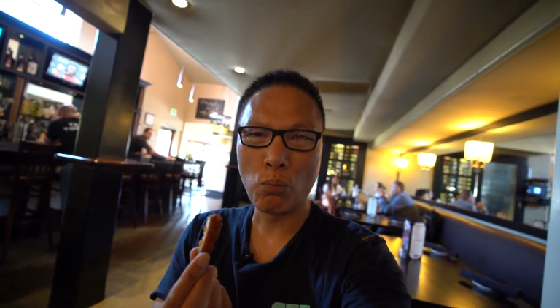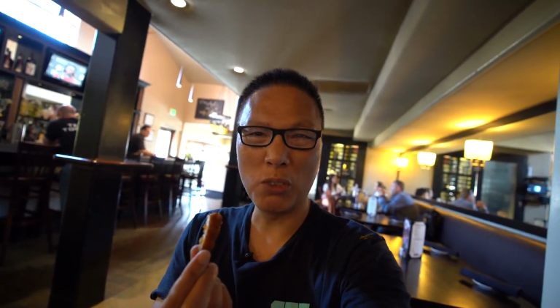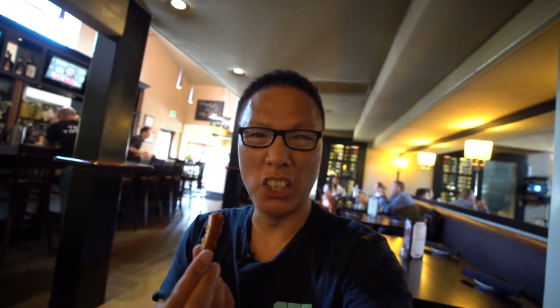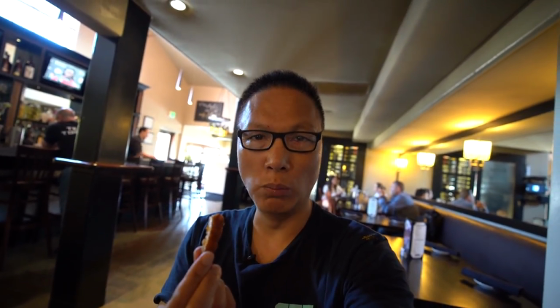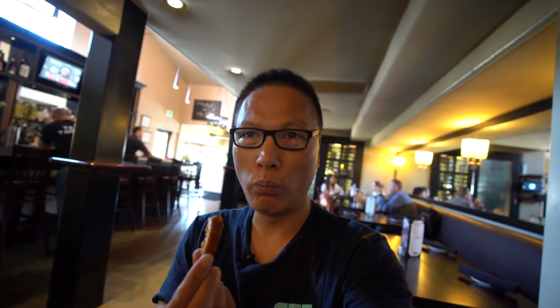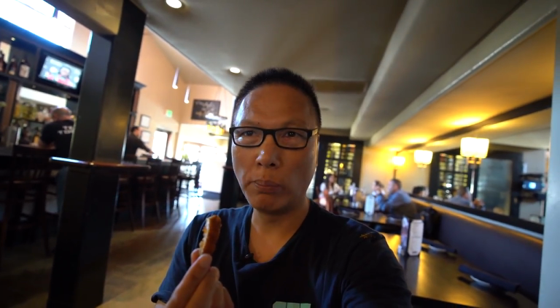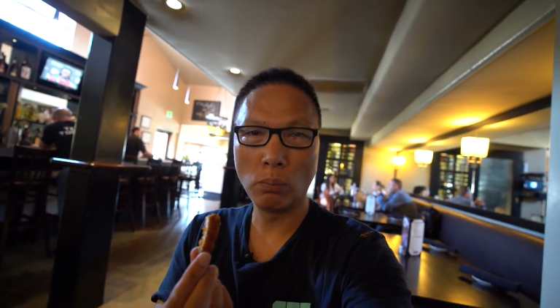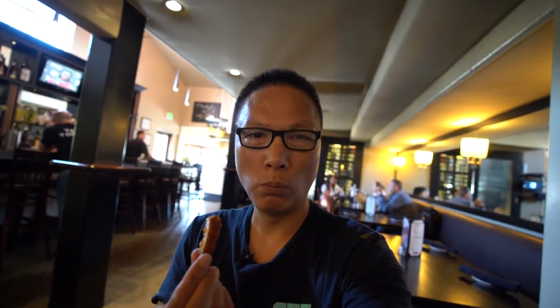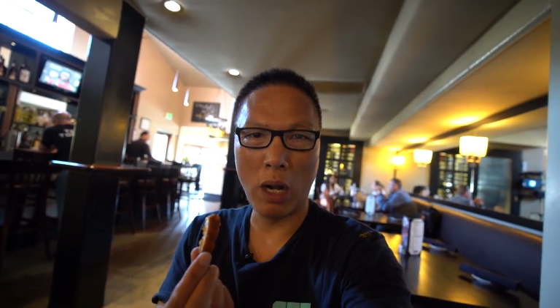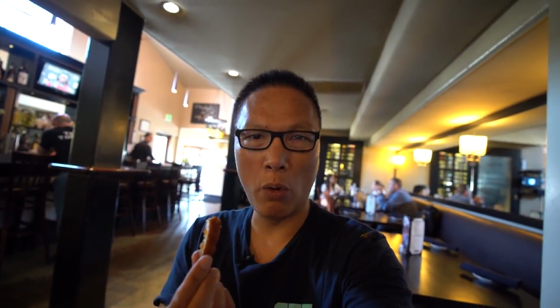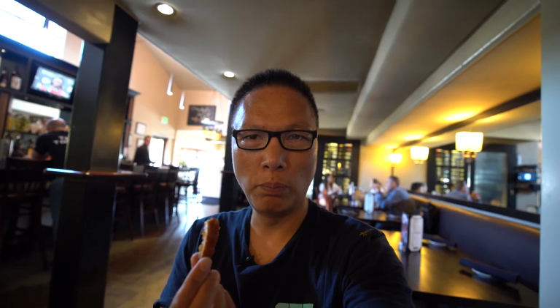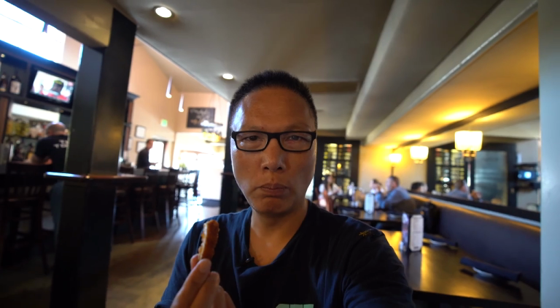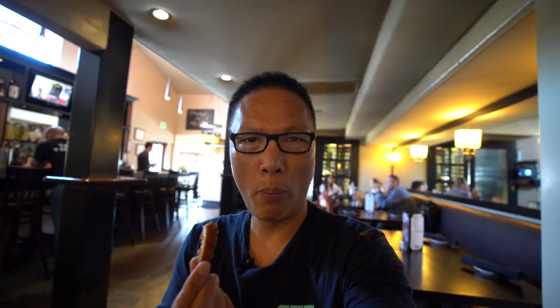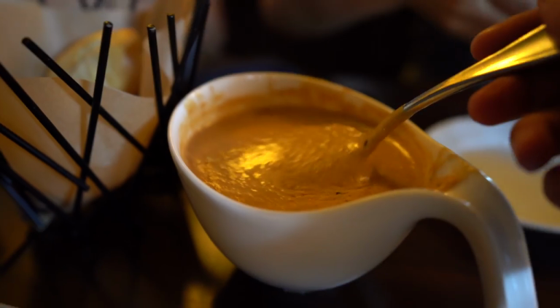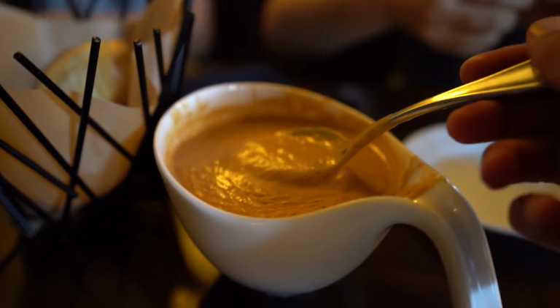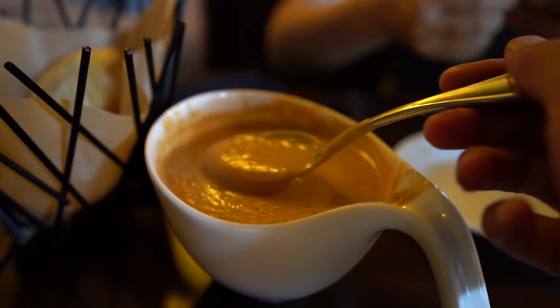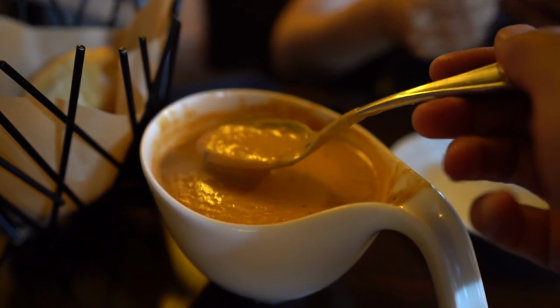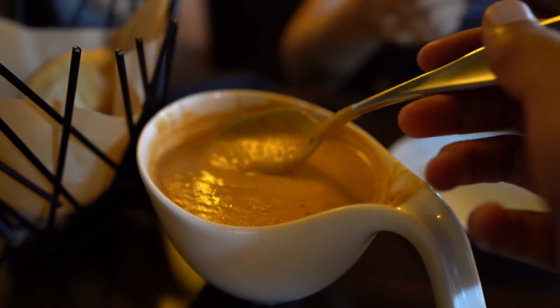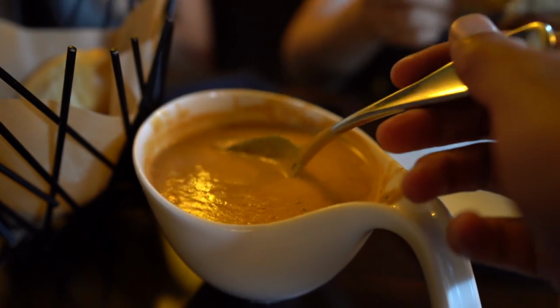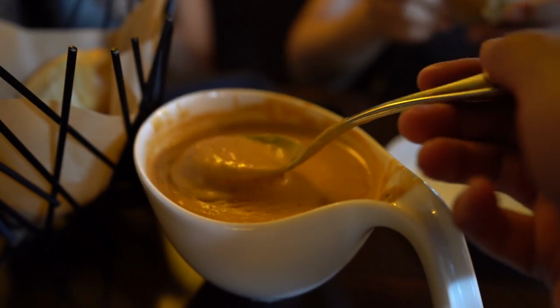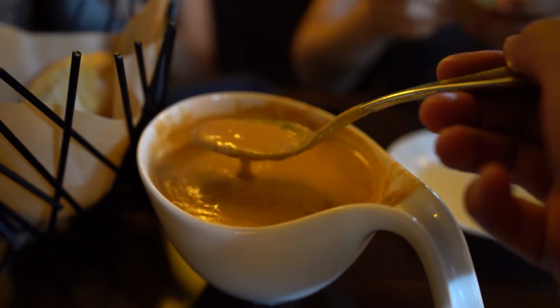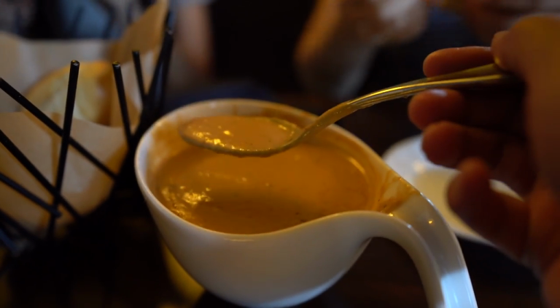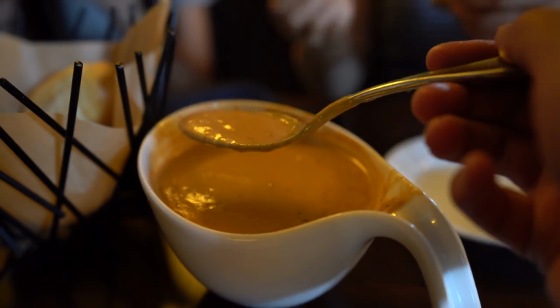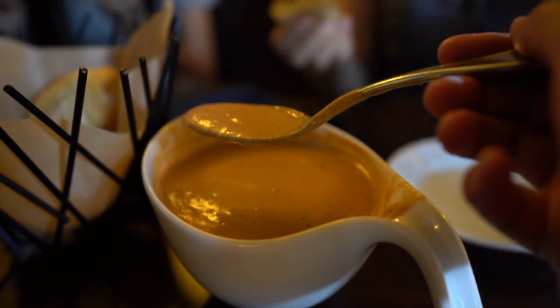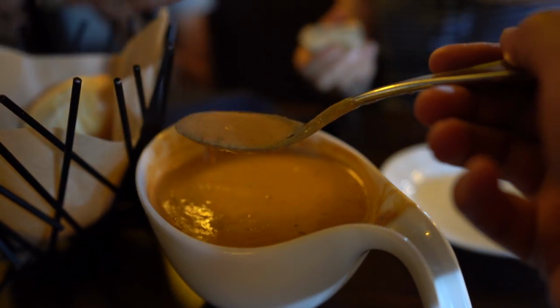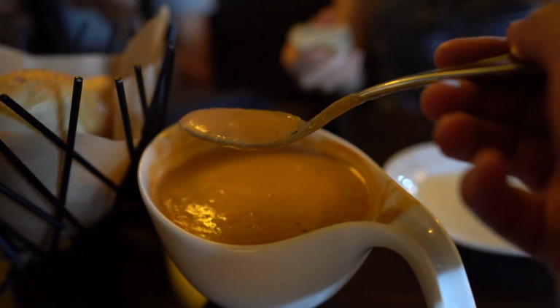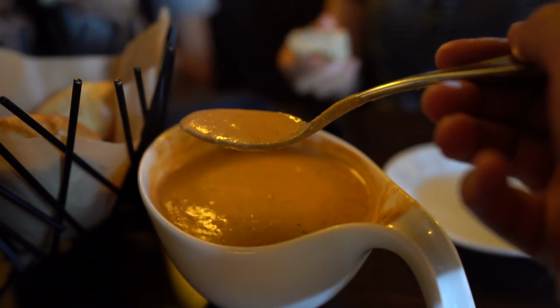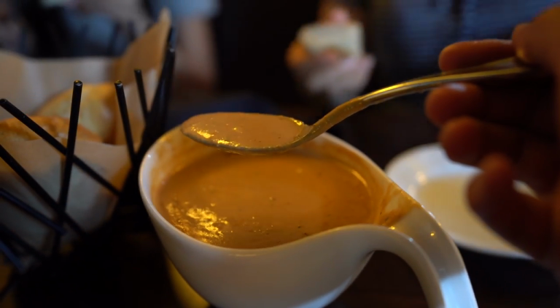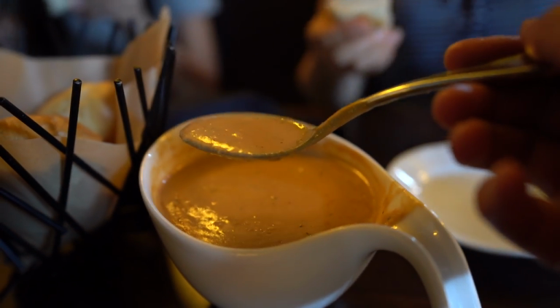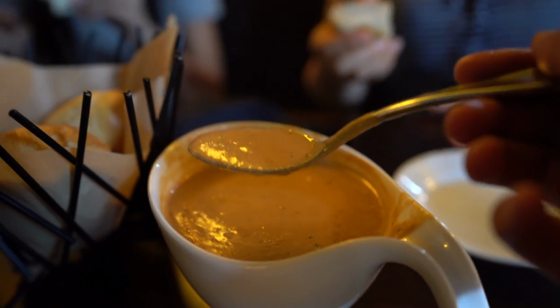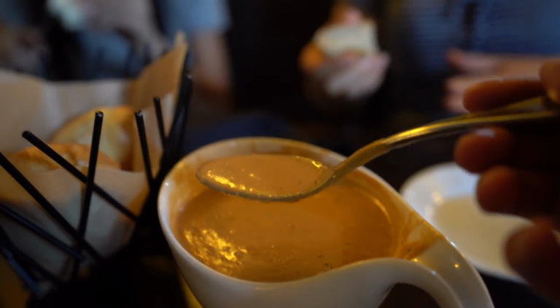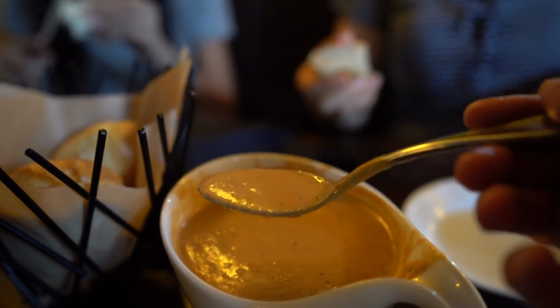That's really good. Wow, this is a really really good tomato soup.